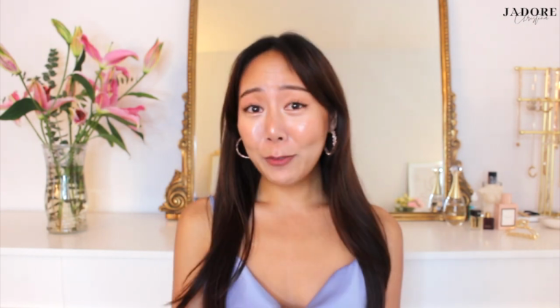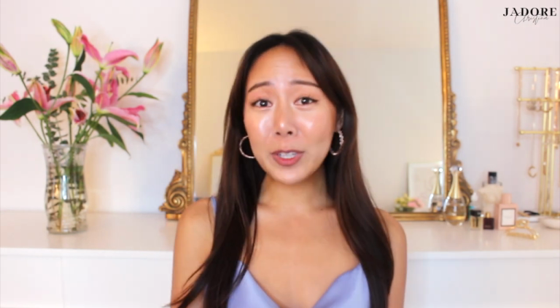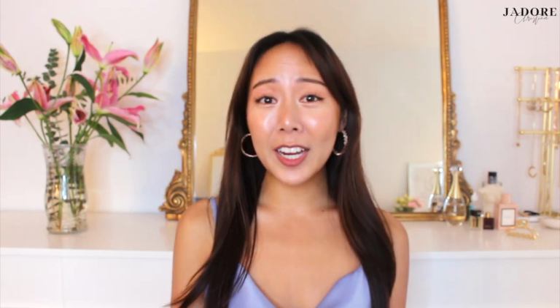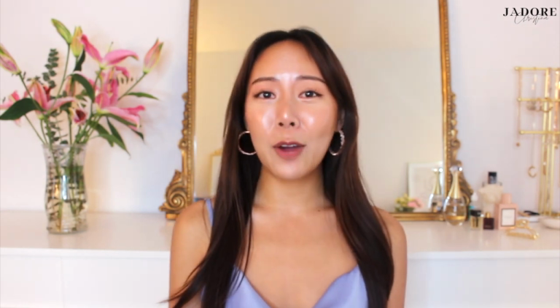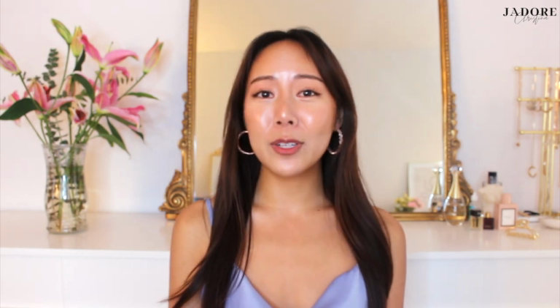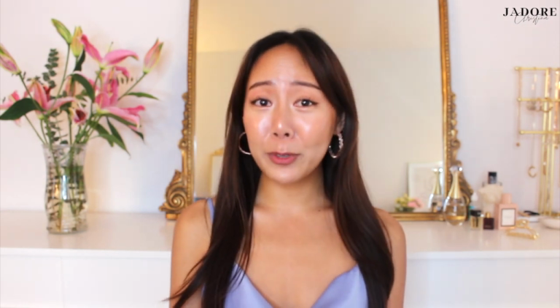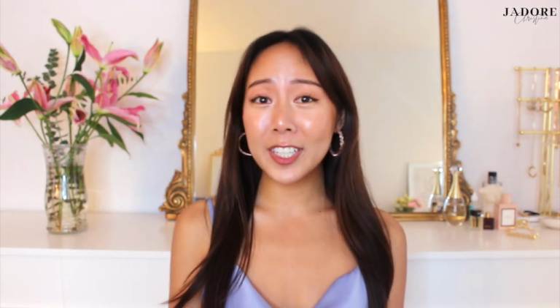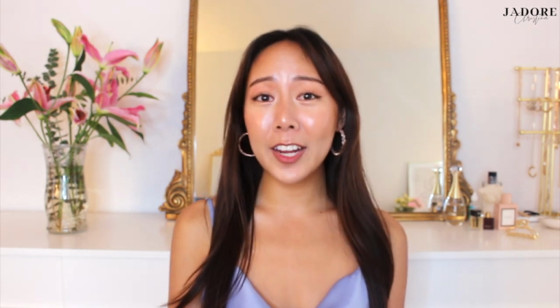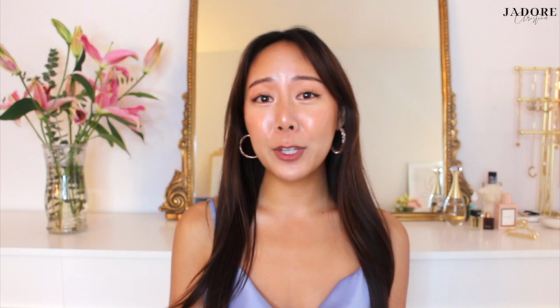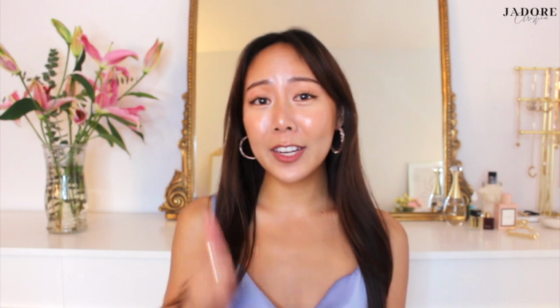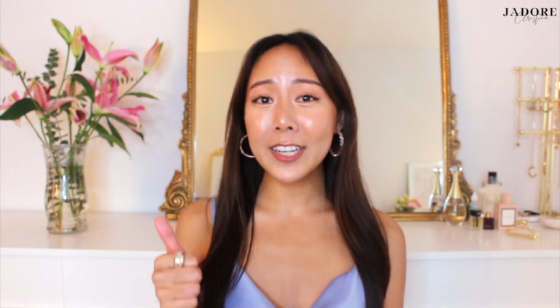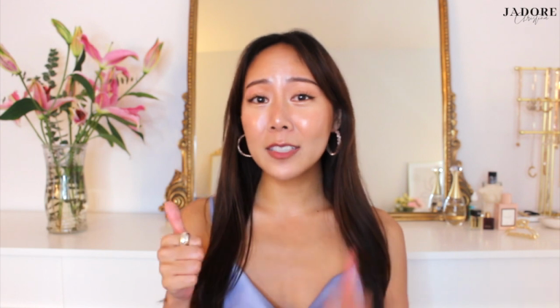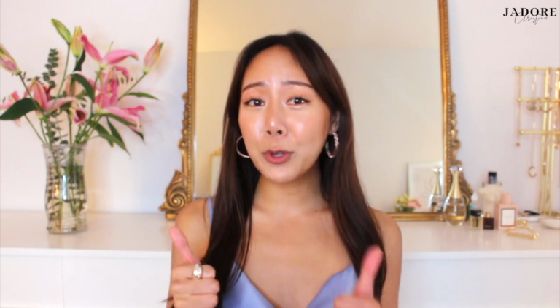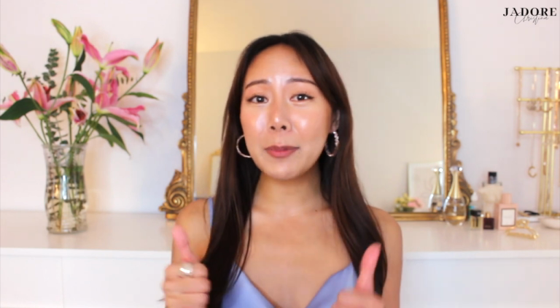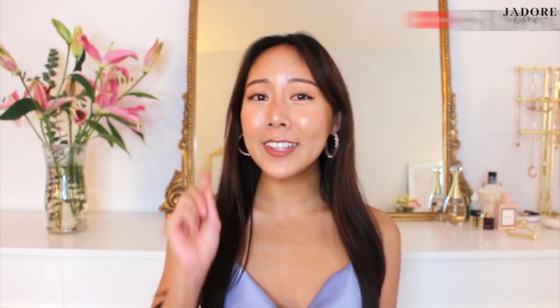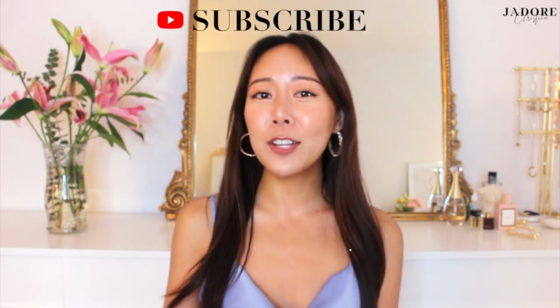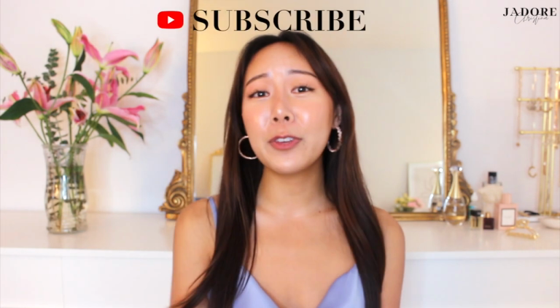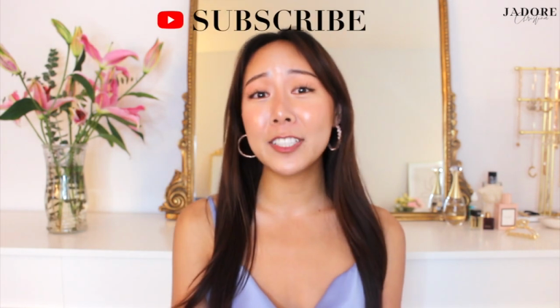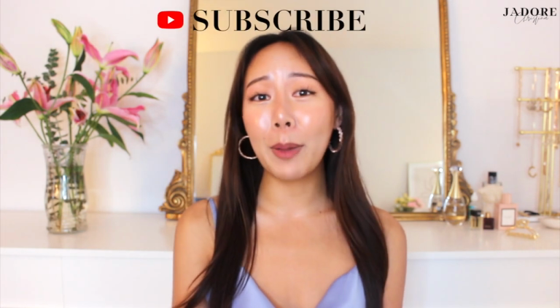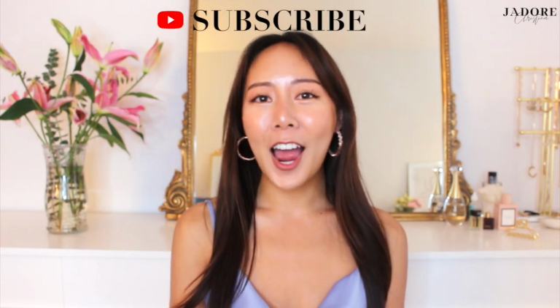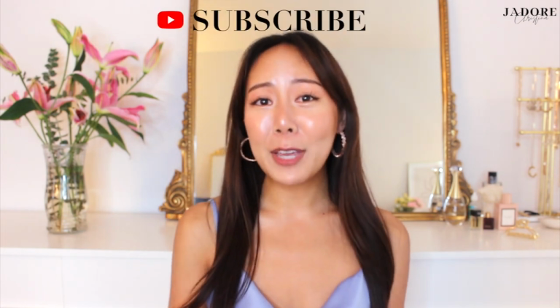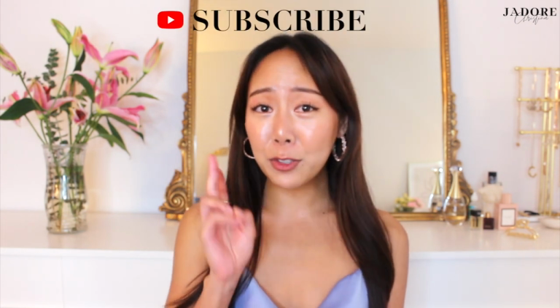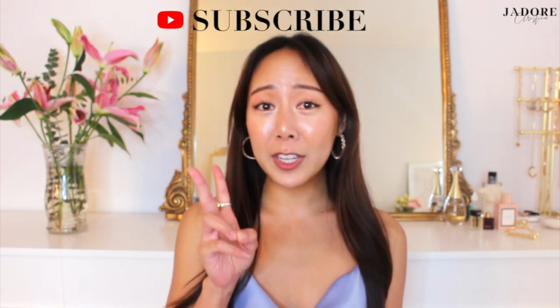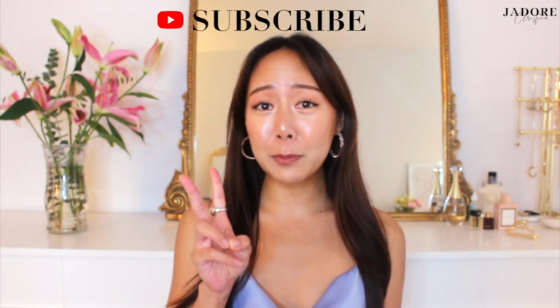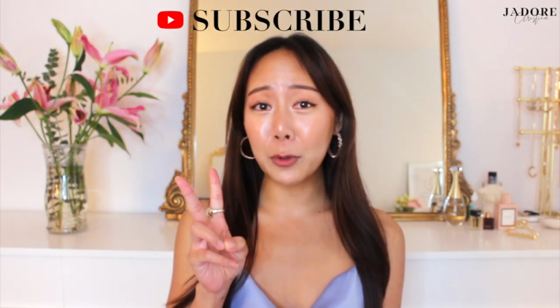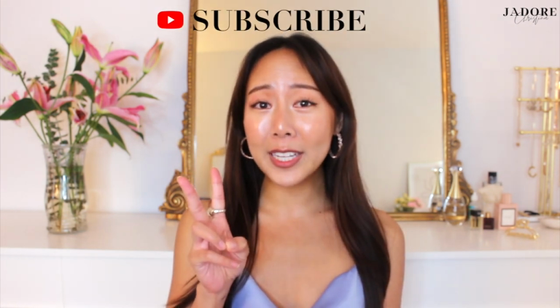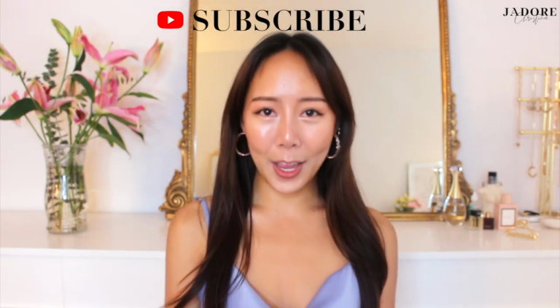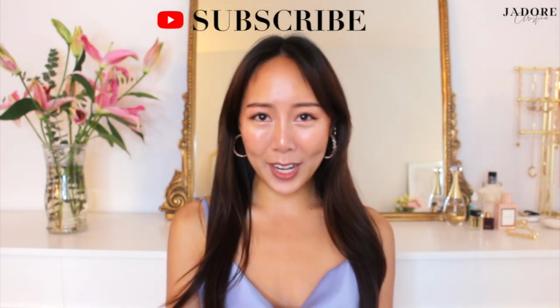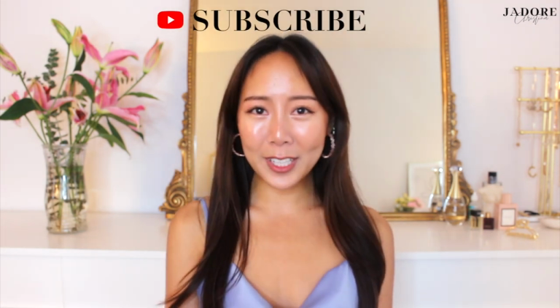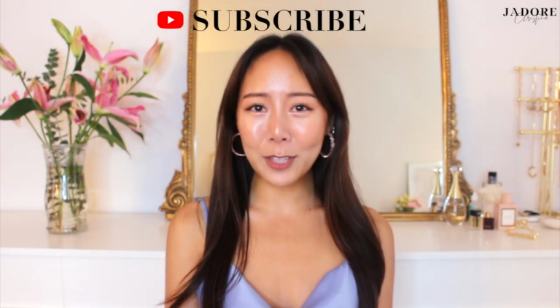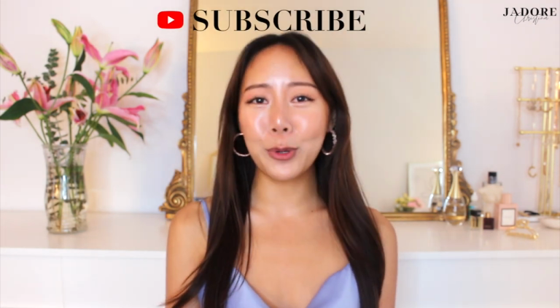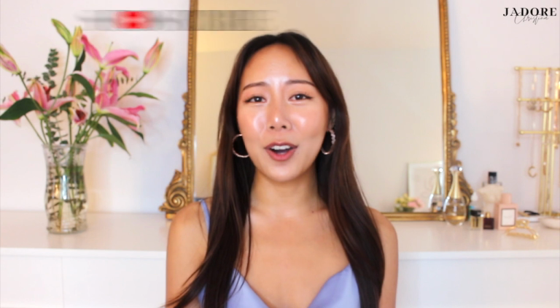Before we start, I would appreciate it if you could like, subscribe and hit that notification bell. I make two videos per week and would love to connect with you all.